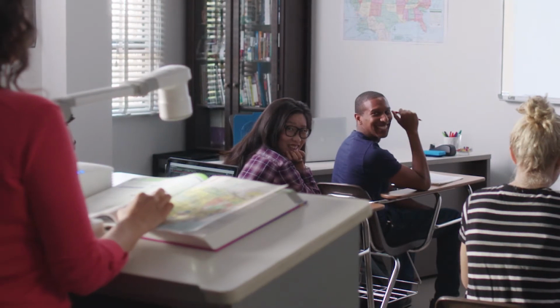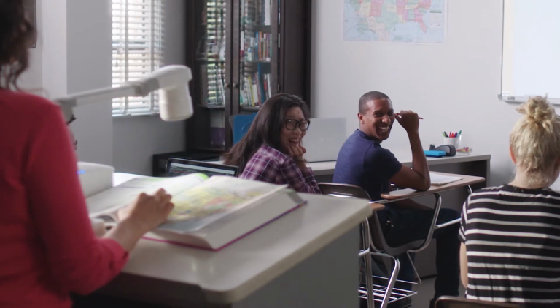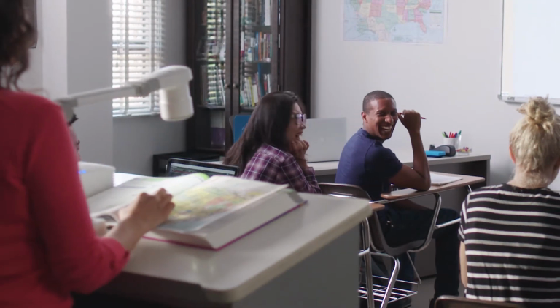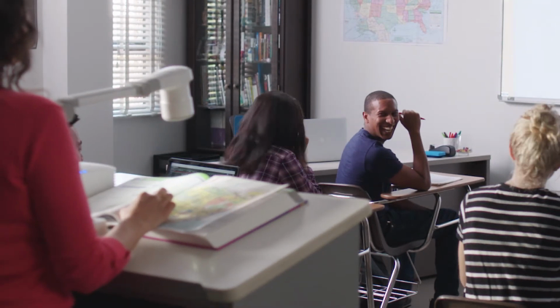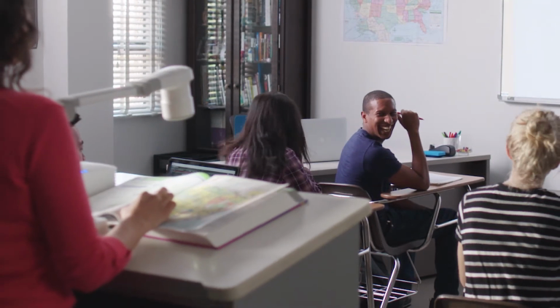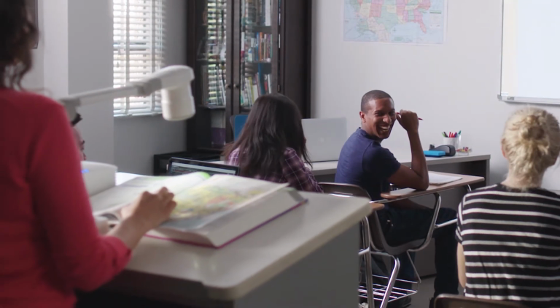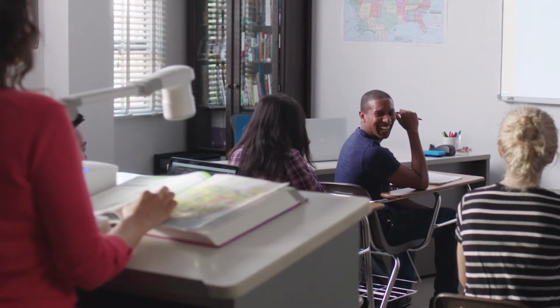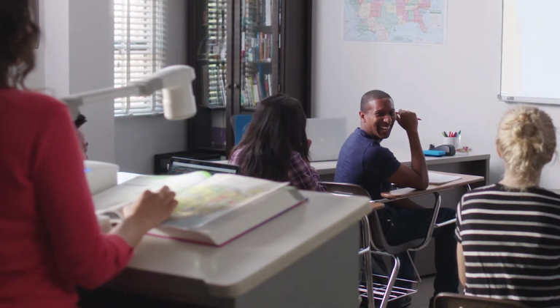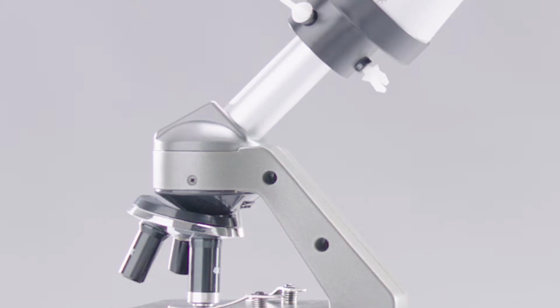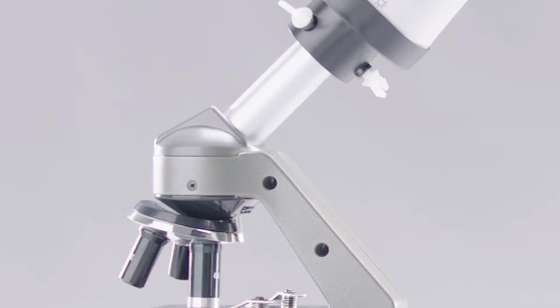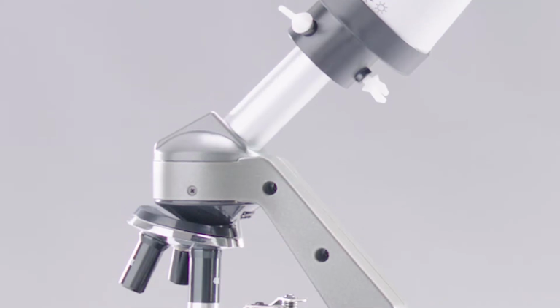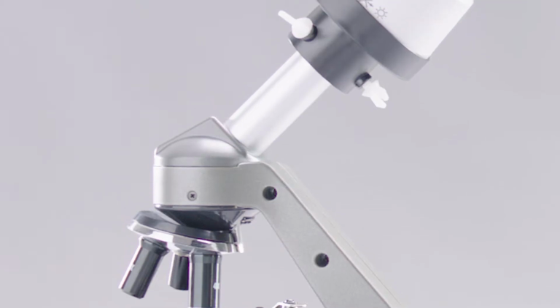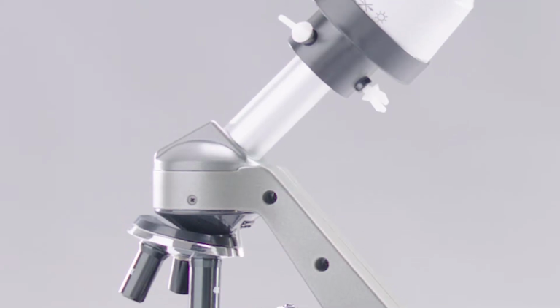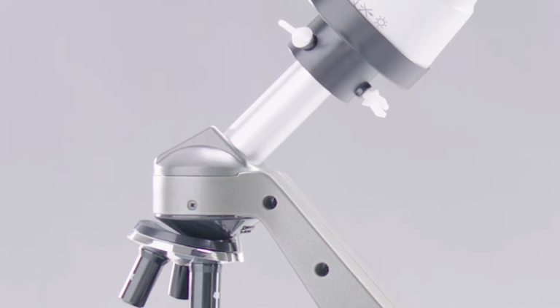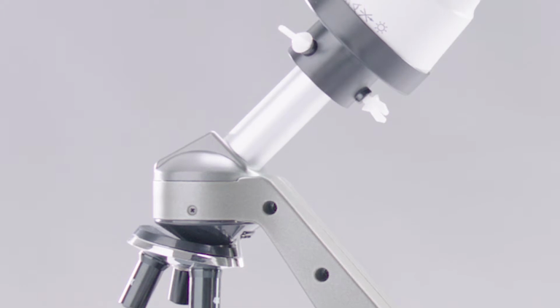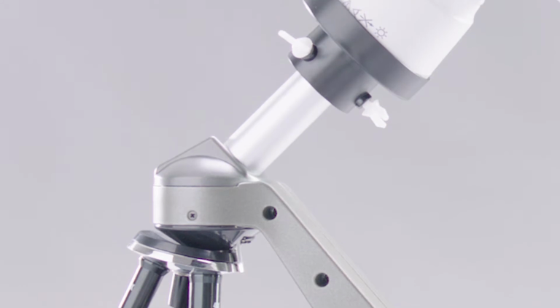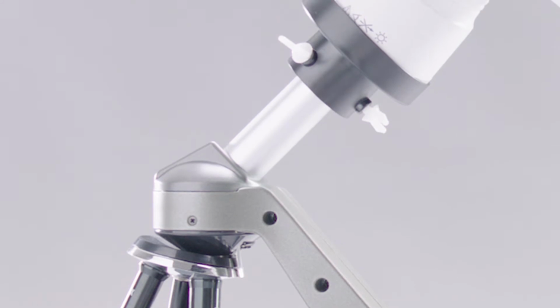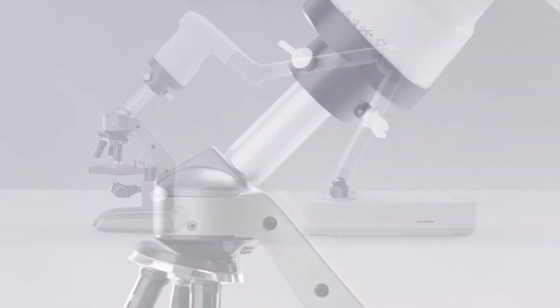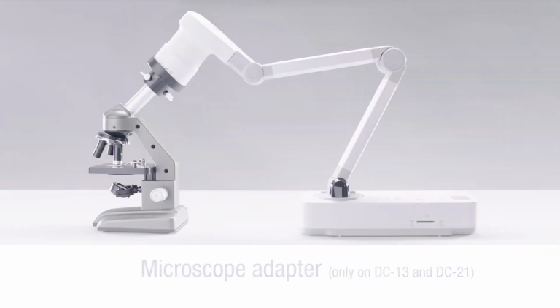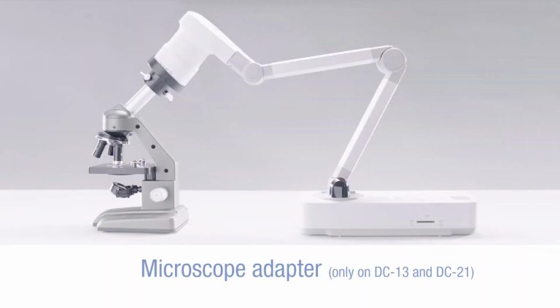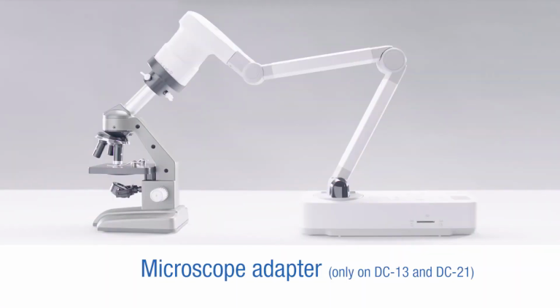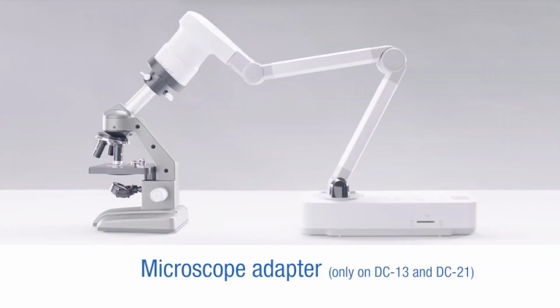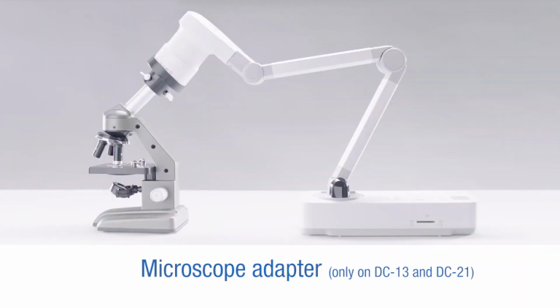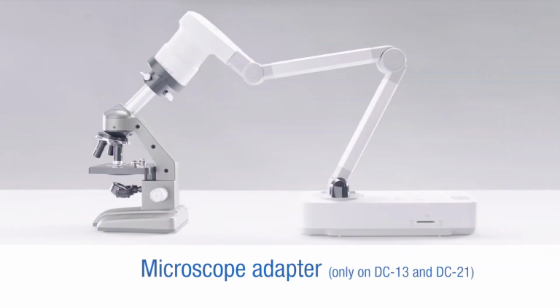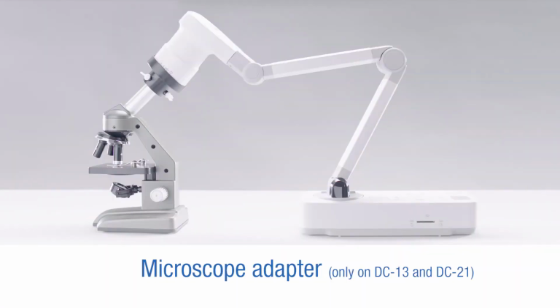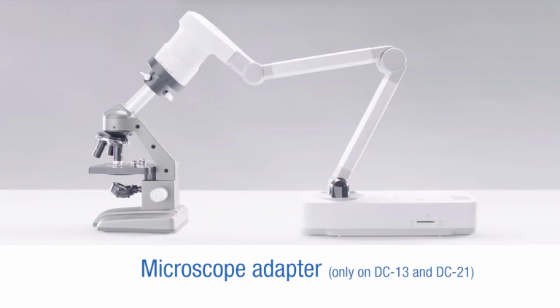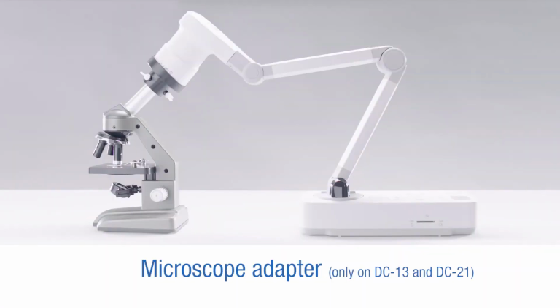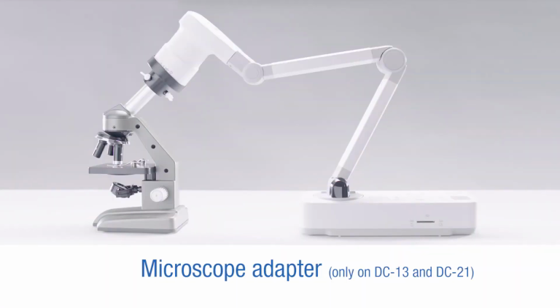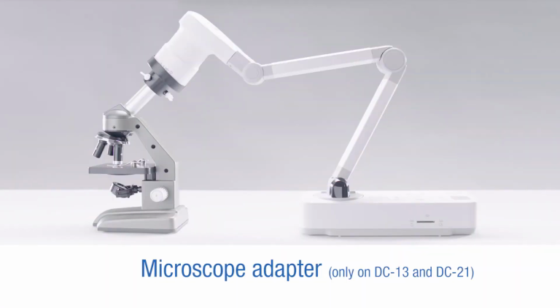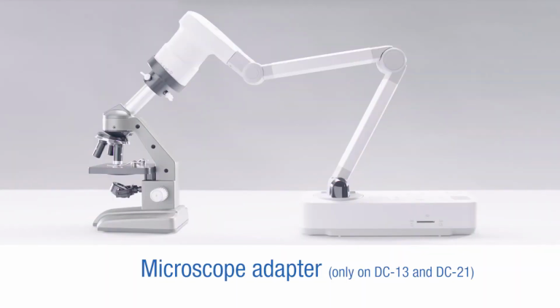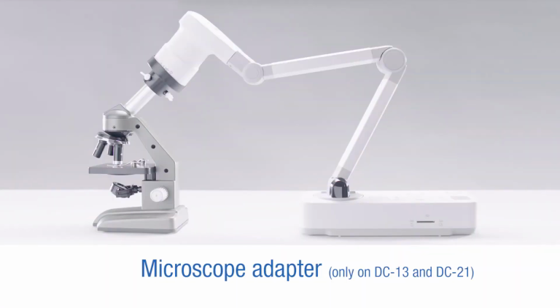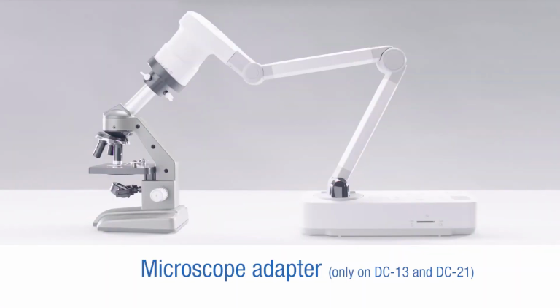Teachers can also record their videos. And with the microscope adapter, teachers can share magnified images with the whole class.